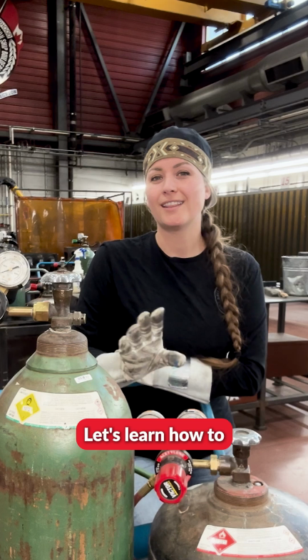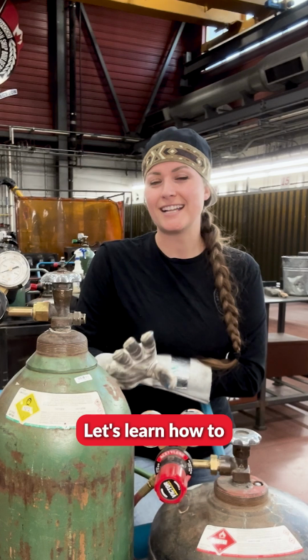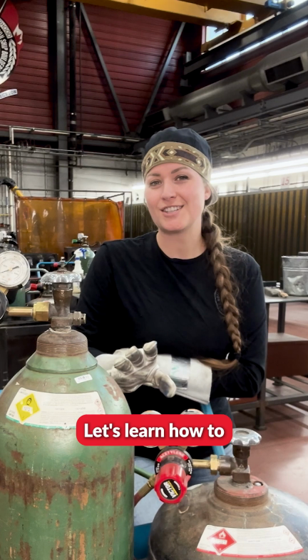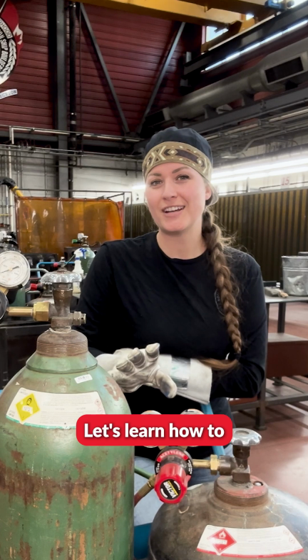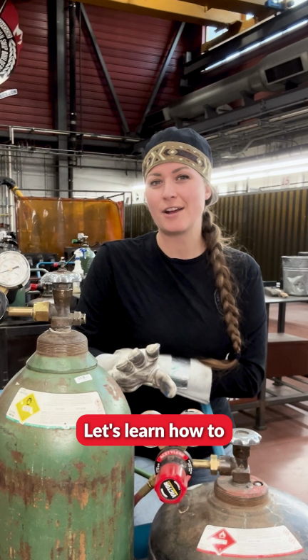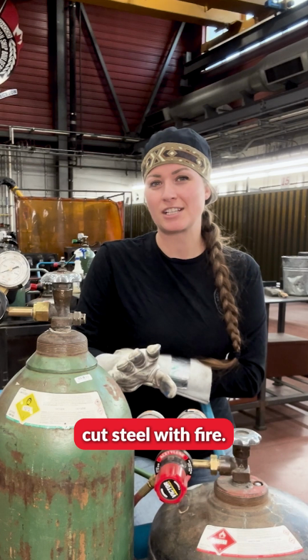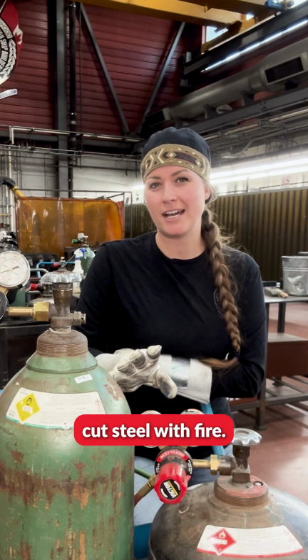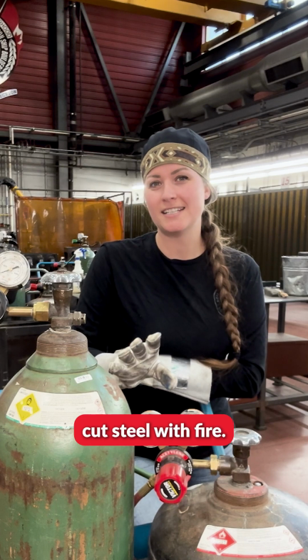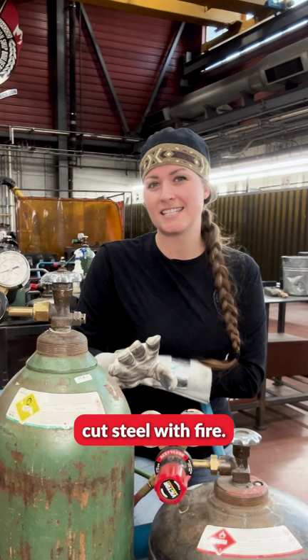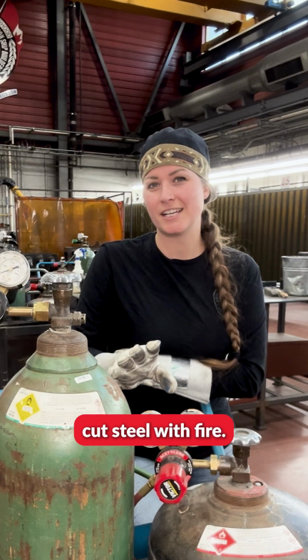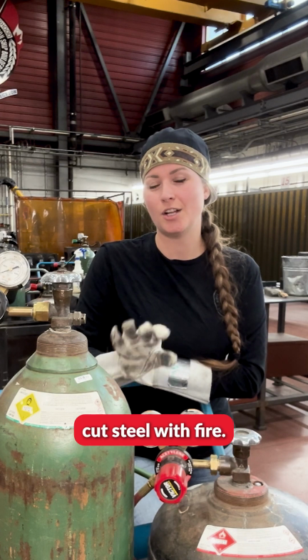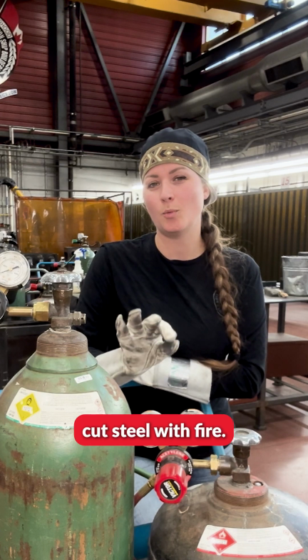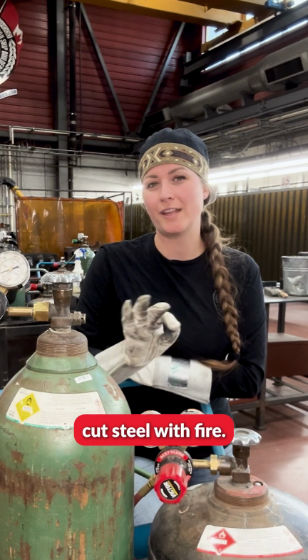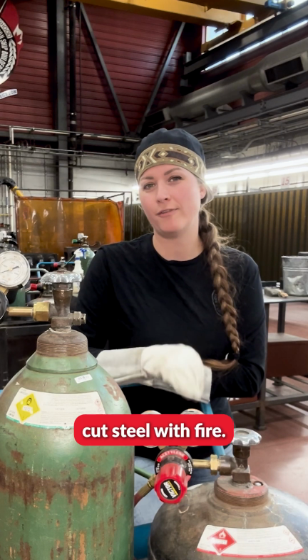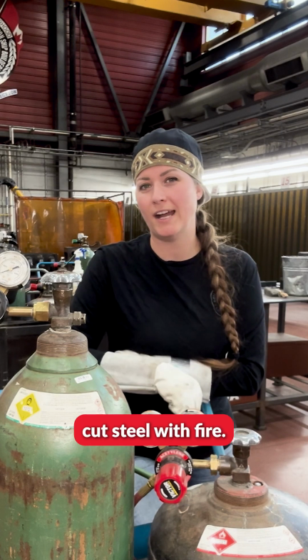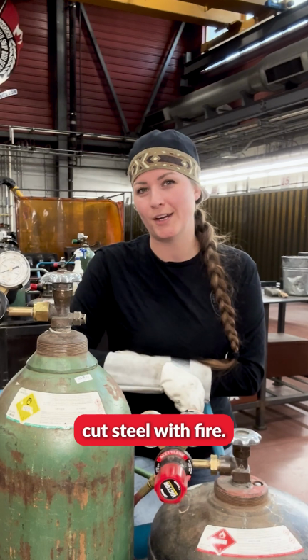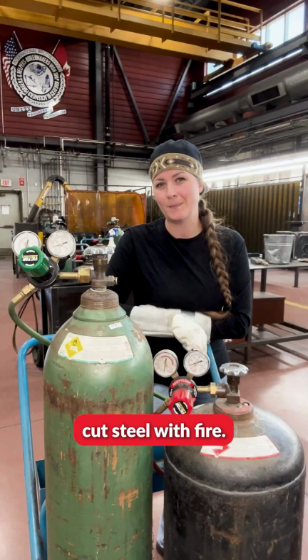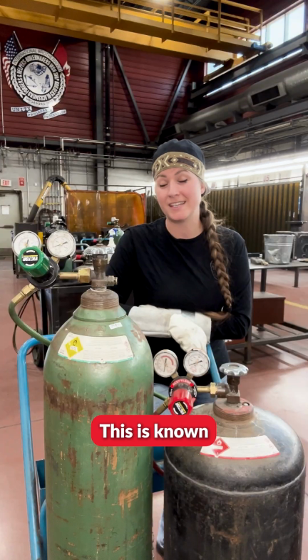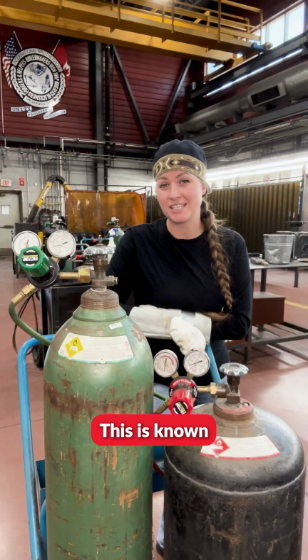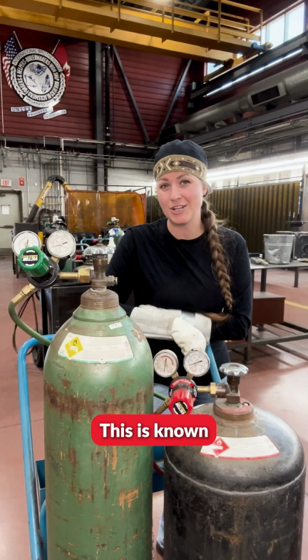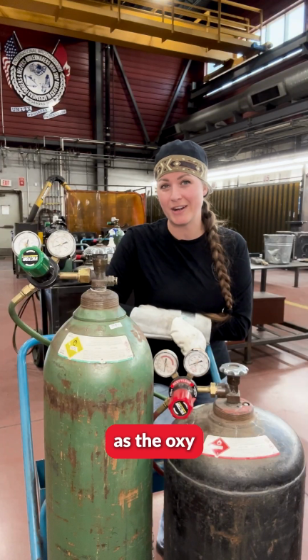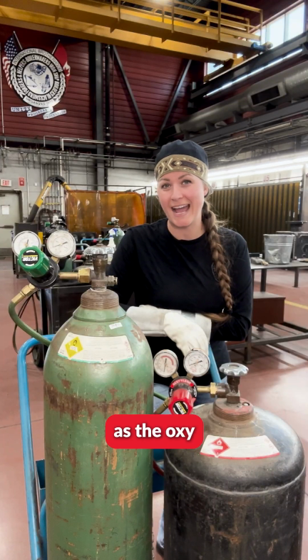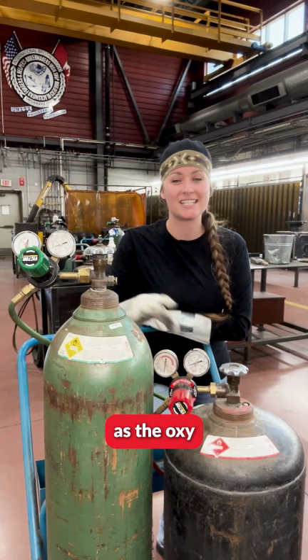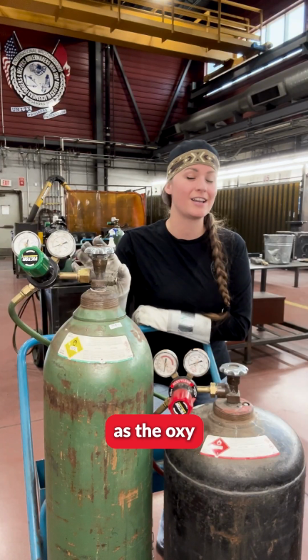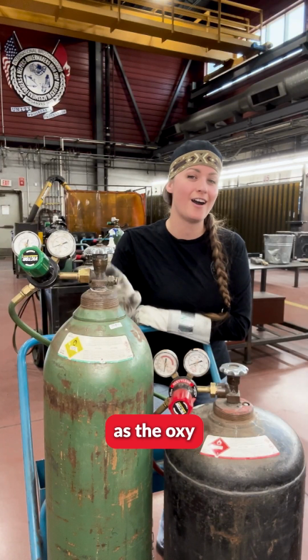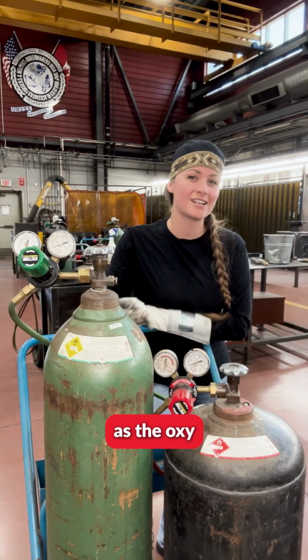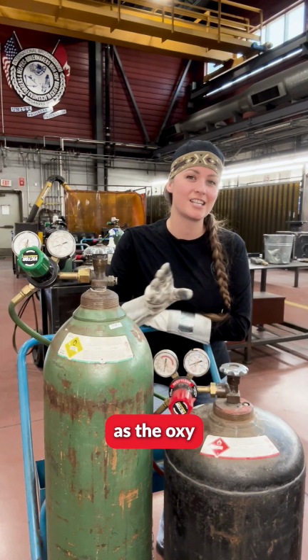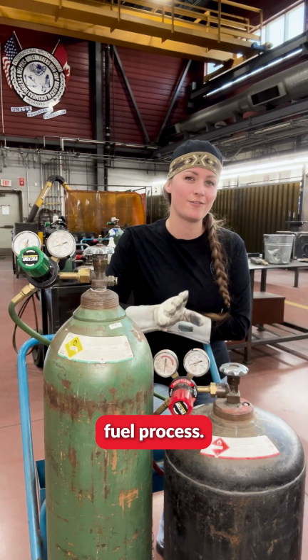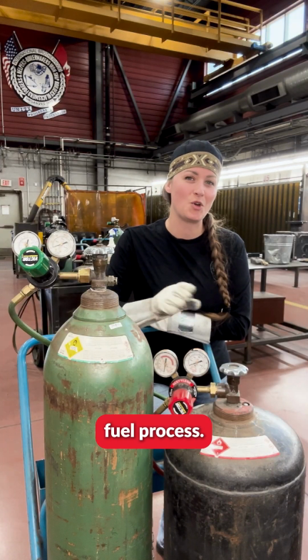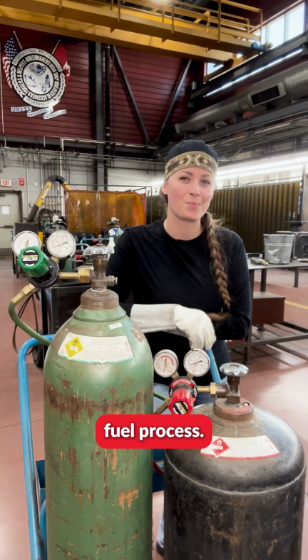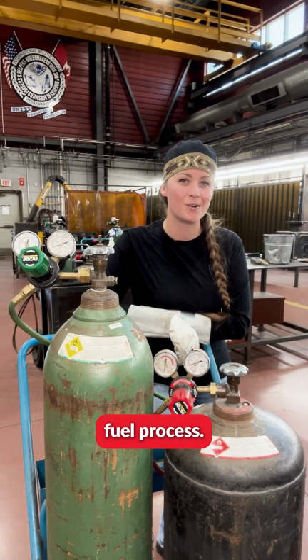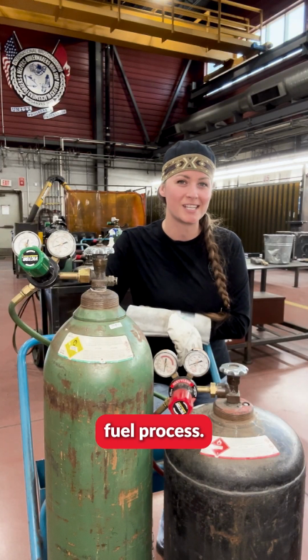Let's learn how to cut steel with fire. This is known as the oxyfuel process.